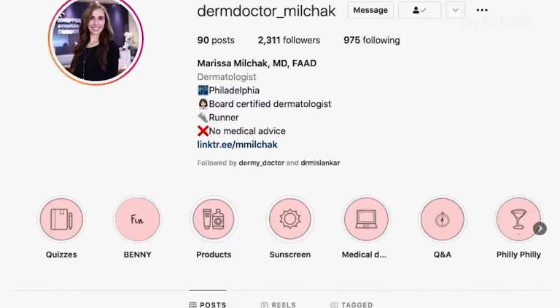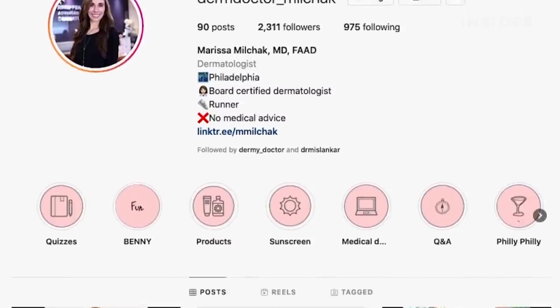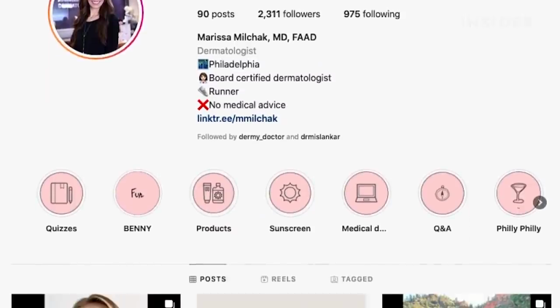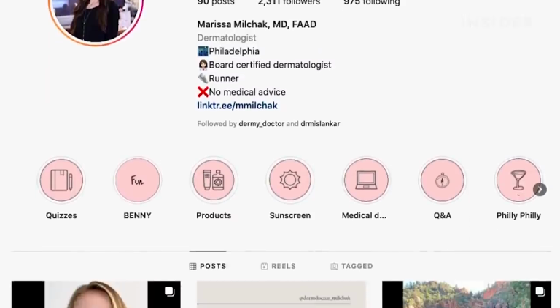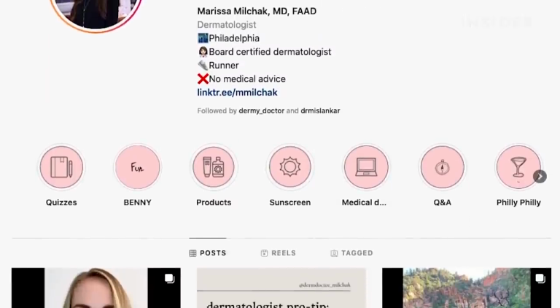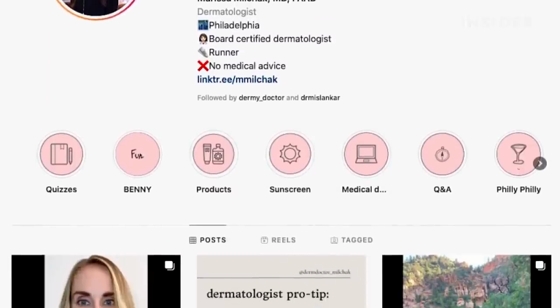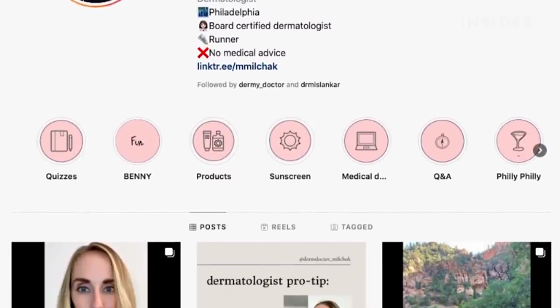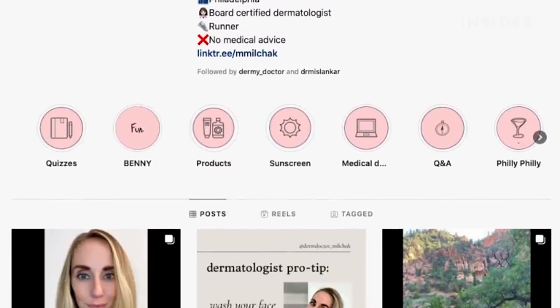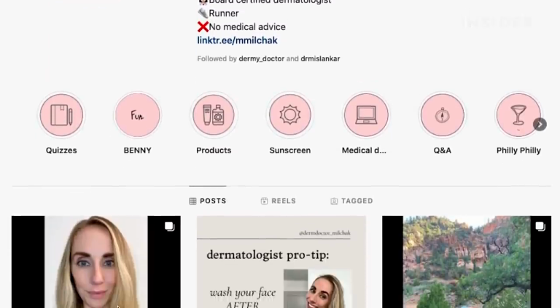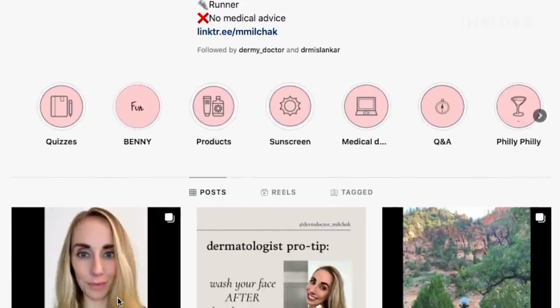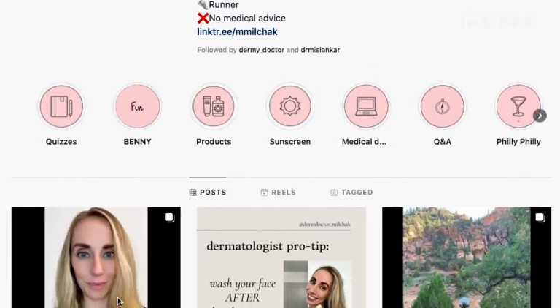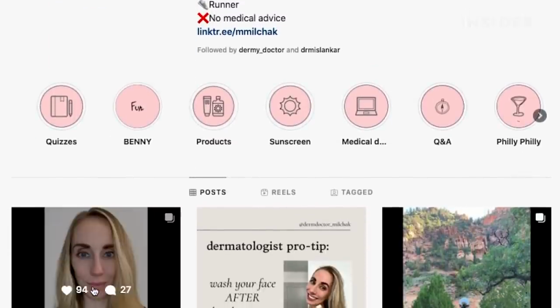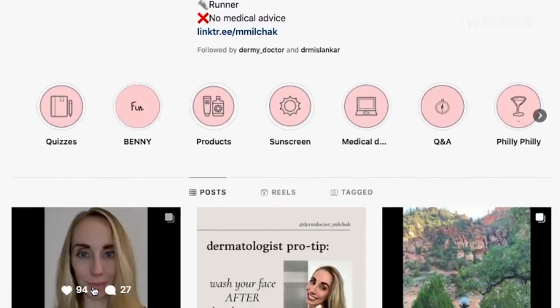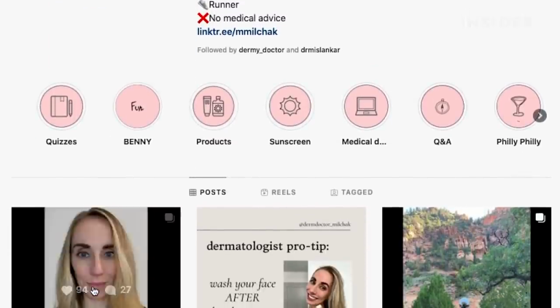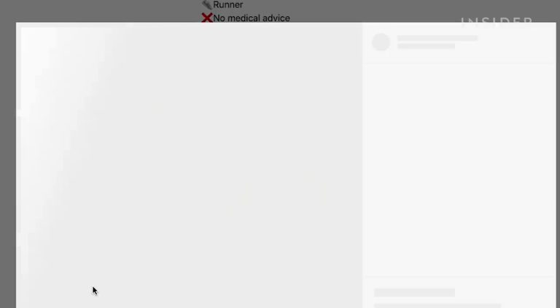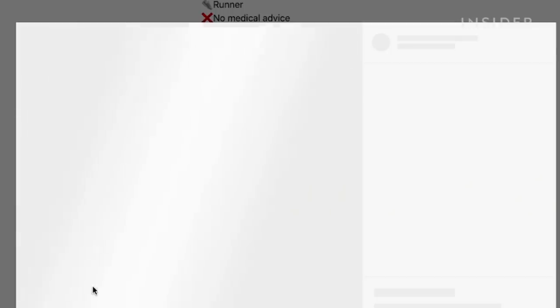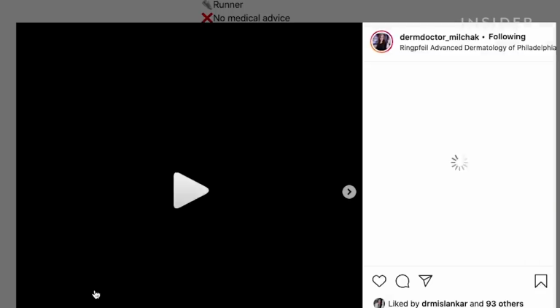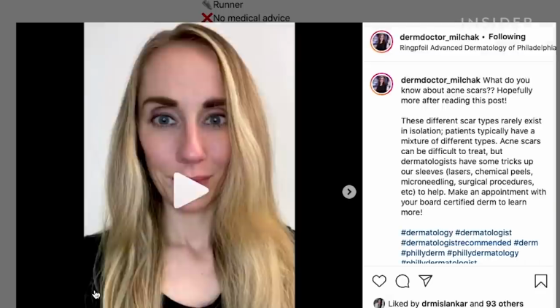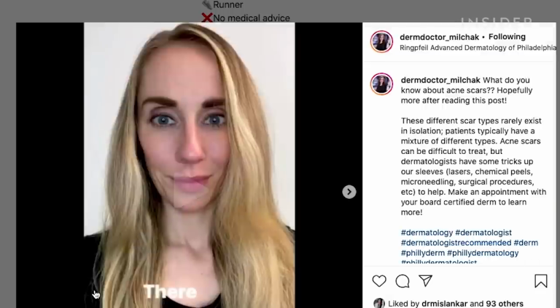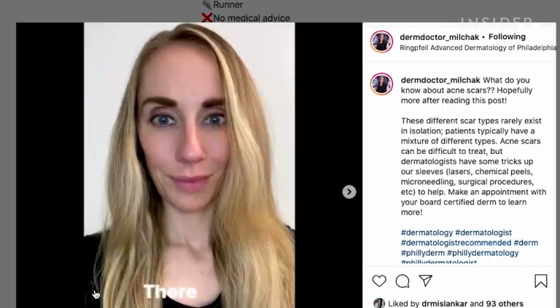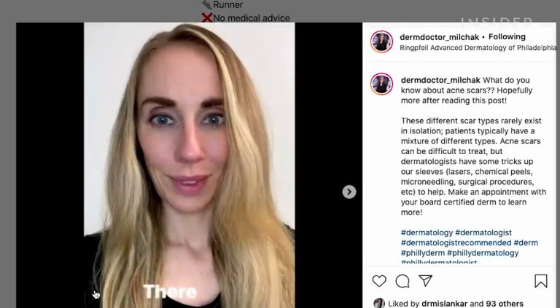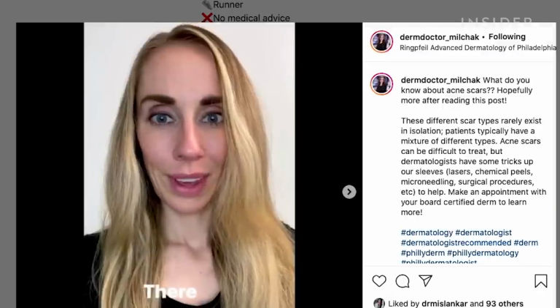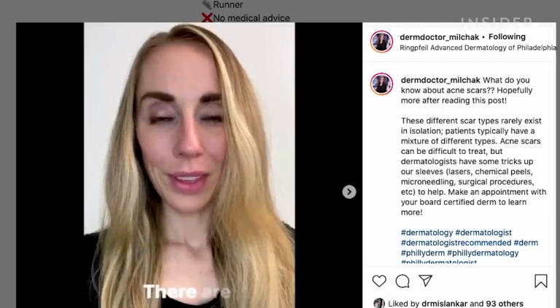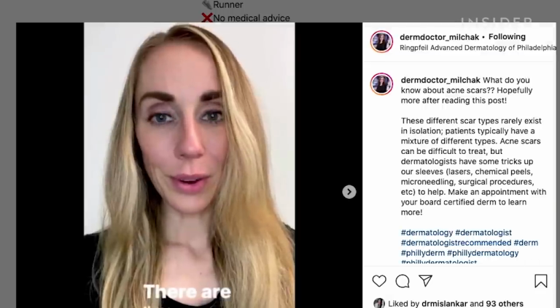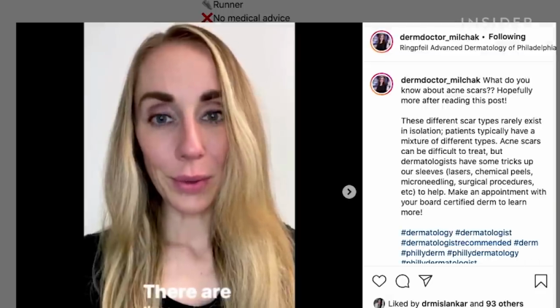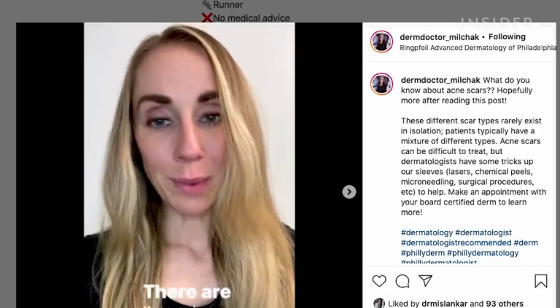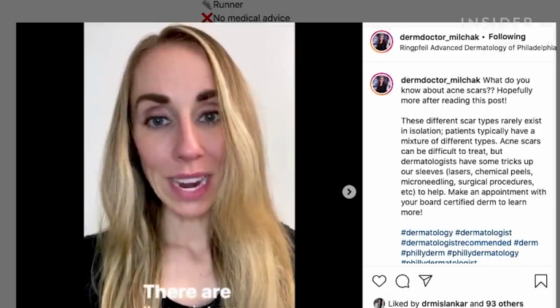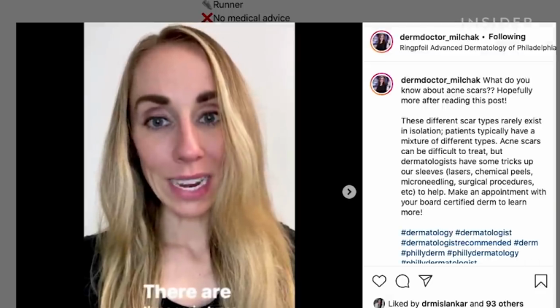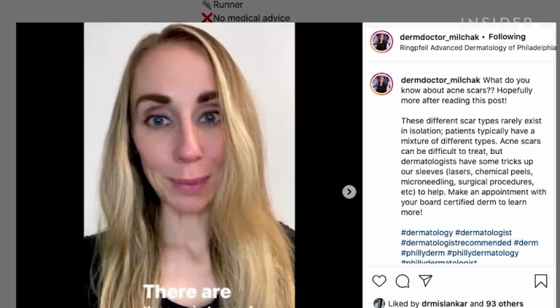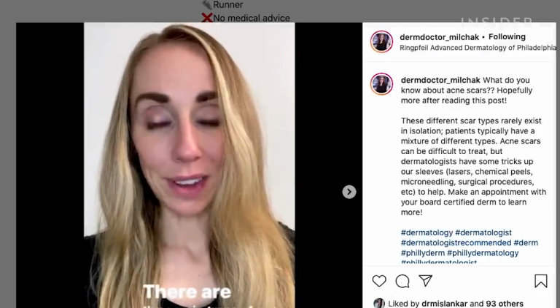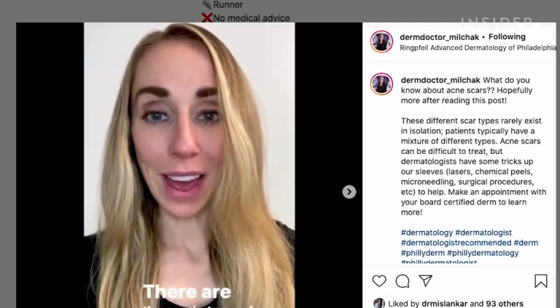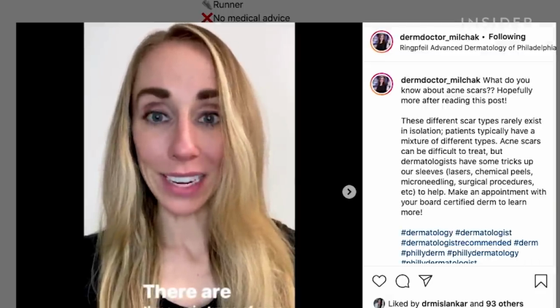I'm going to speak to dermatologist Marissa Milchak about her thoughts on the pore prep tool and the before and afters.